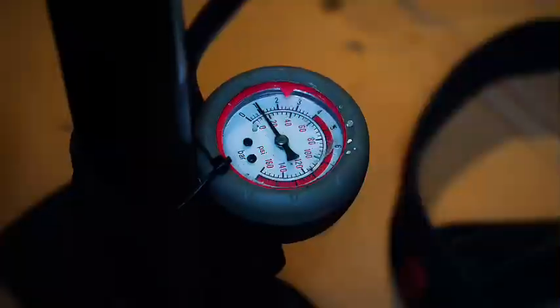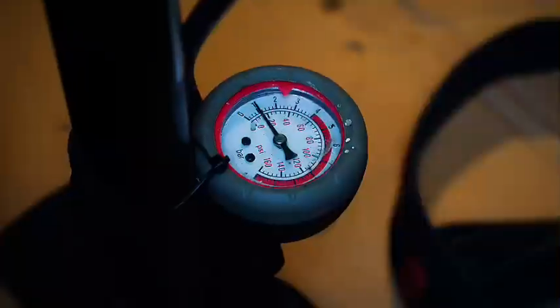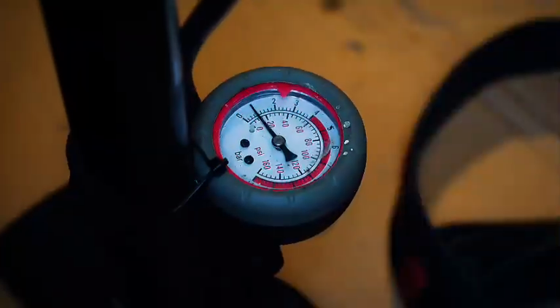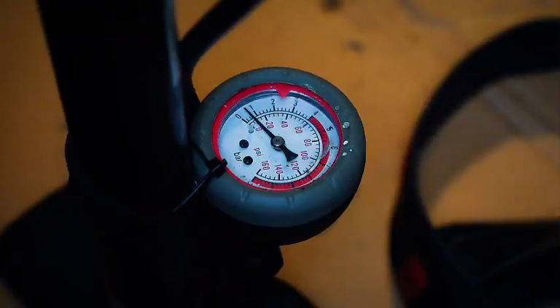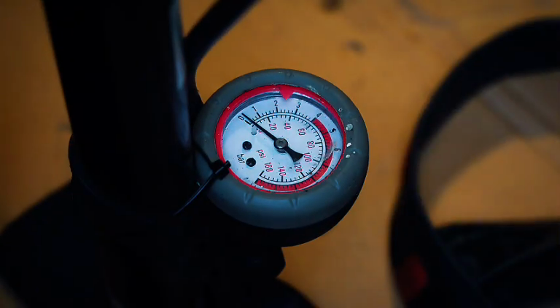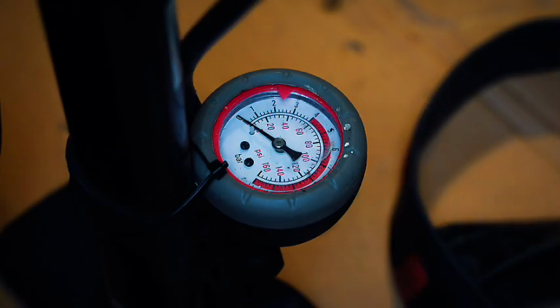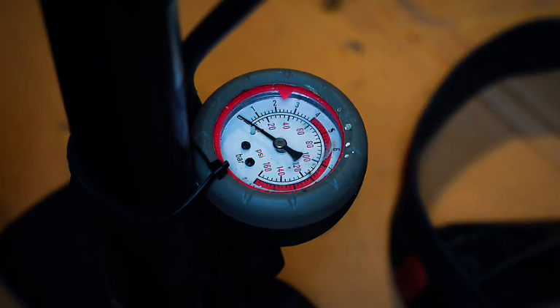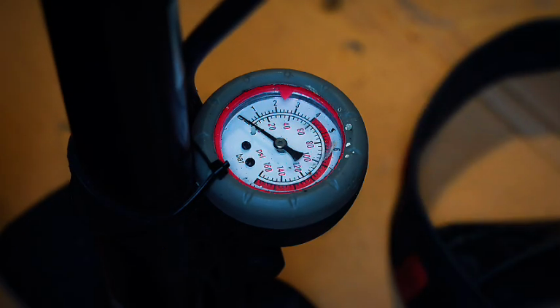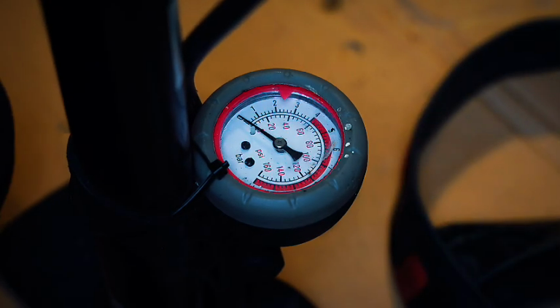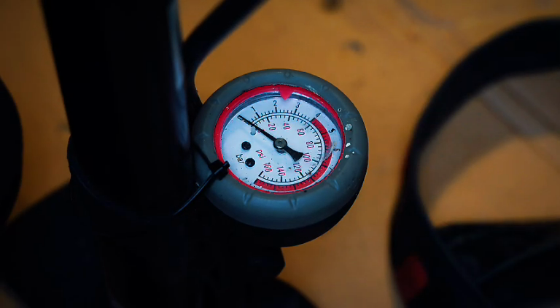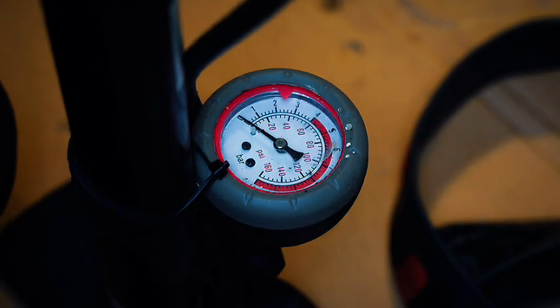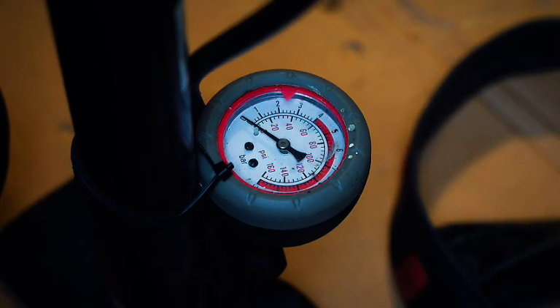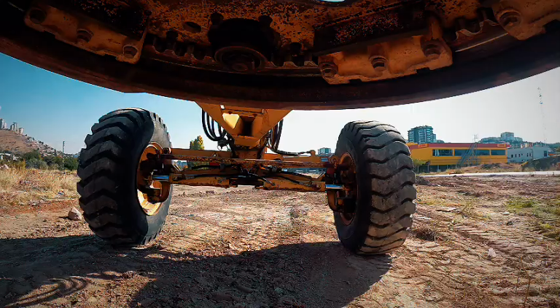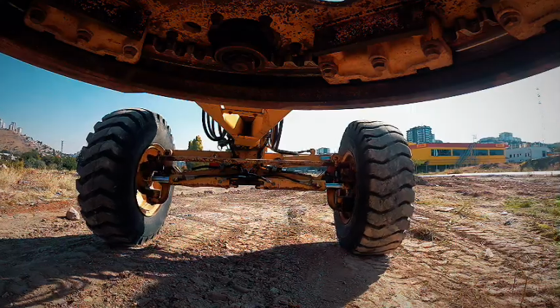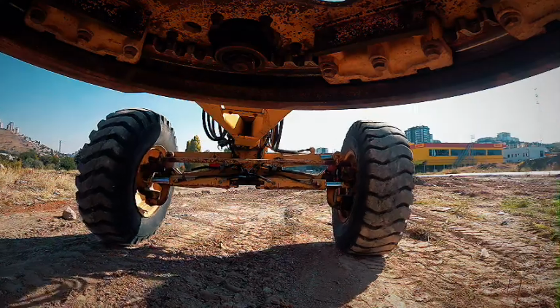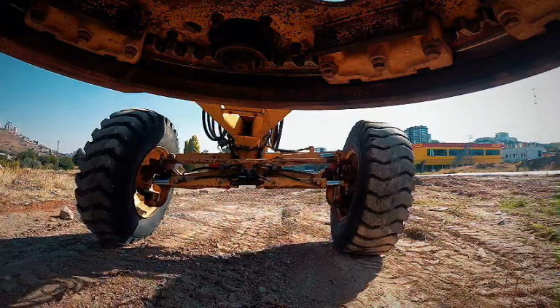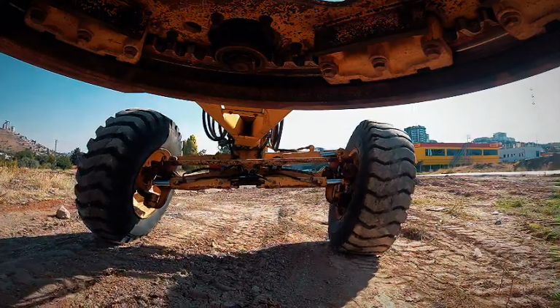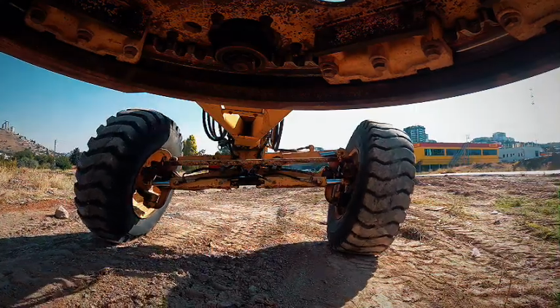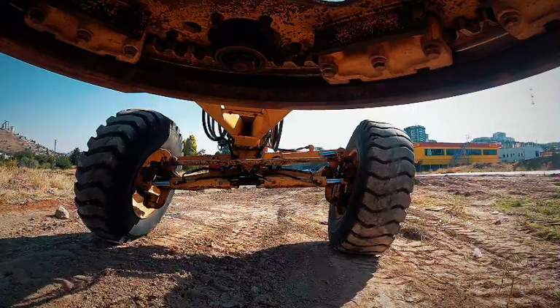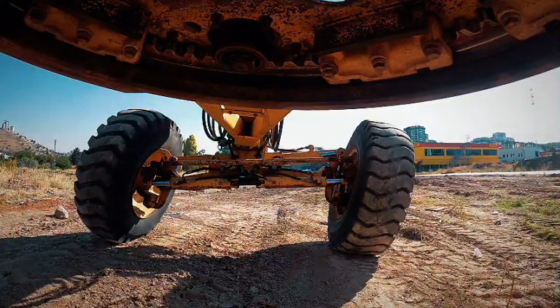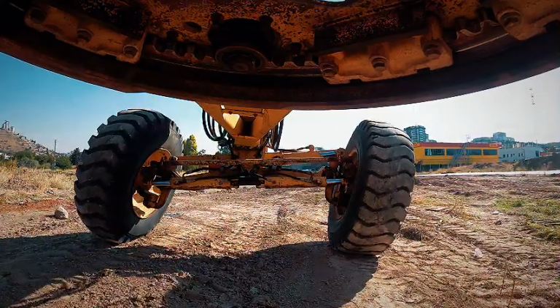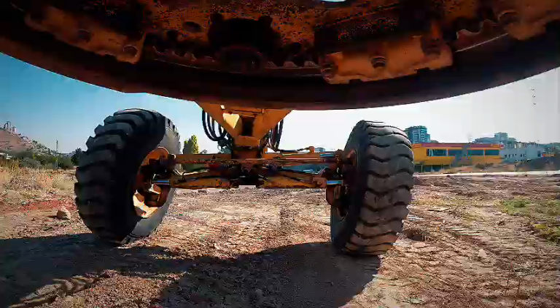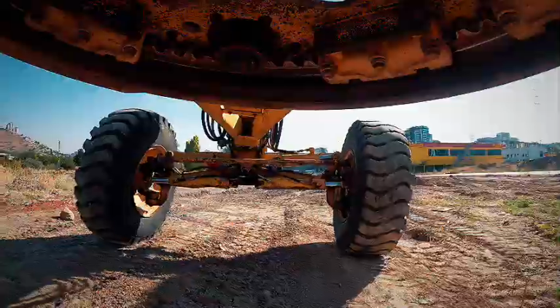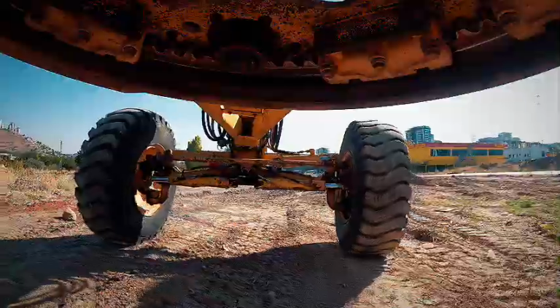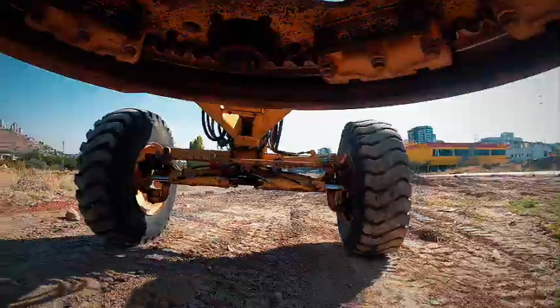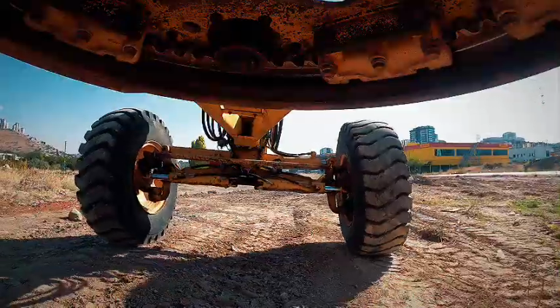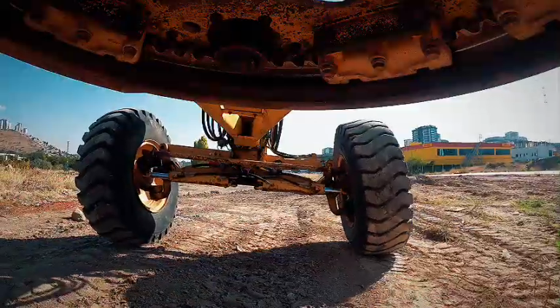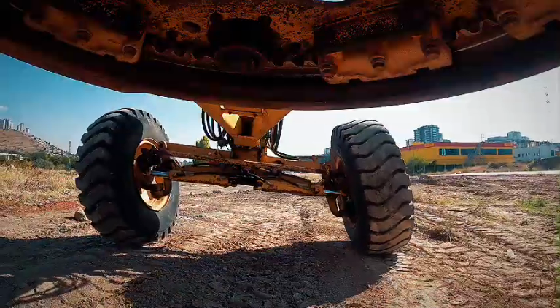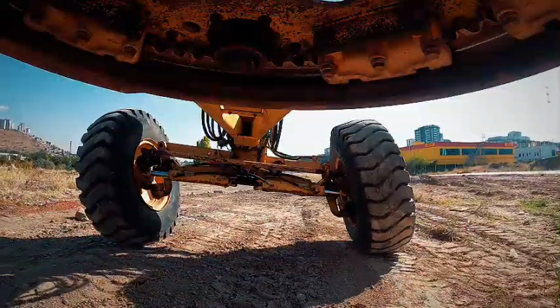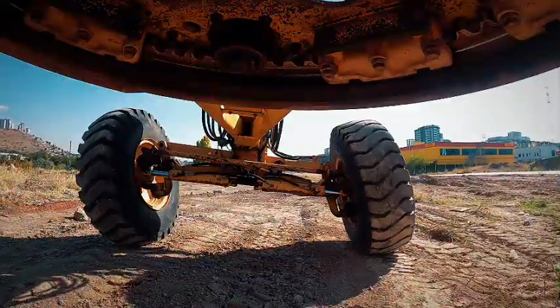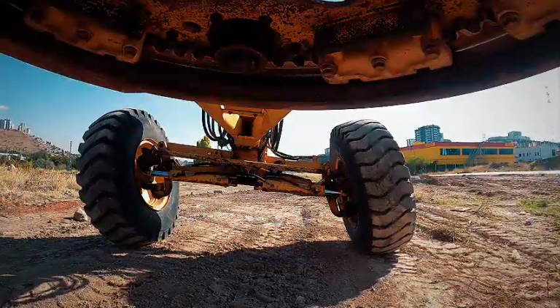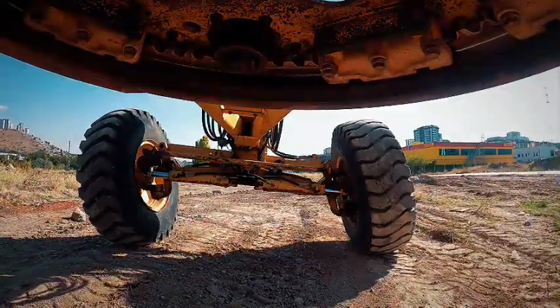Adding ballast, adjusting tire inflation, or leaning the front wheels in the direction of material movement can also improve stability.